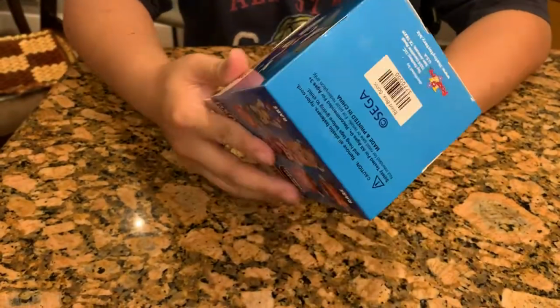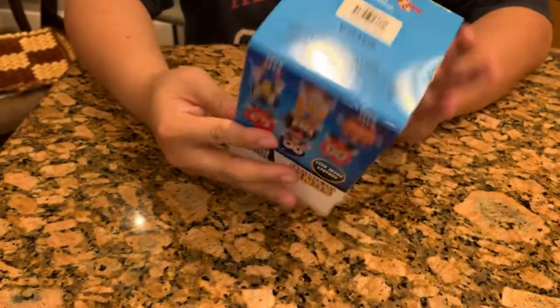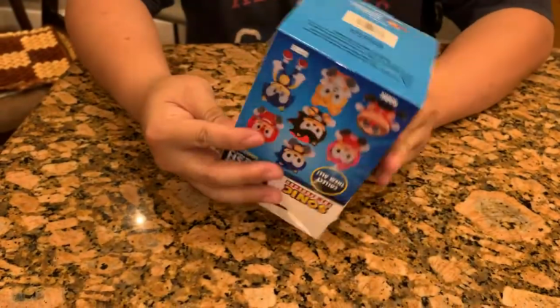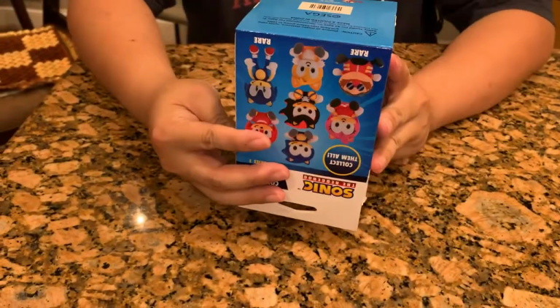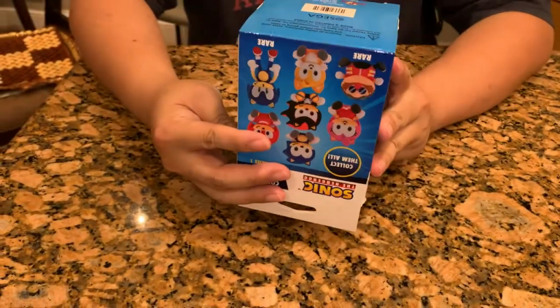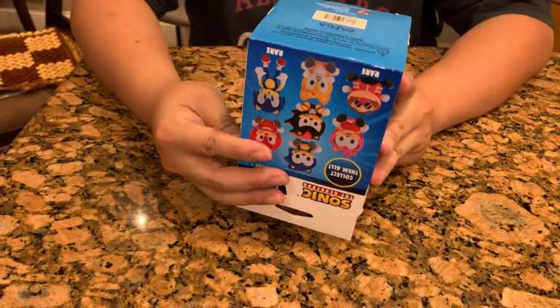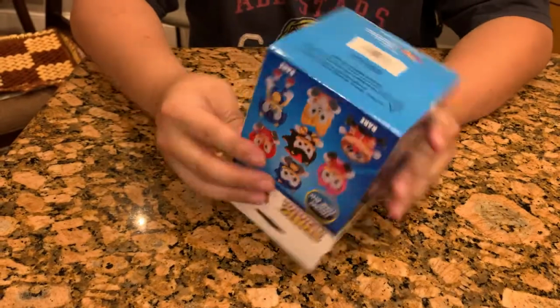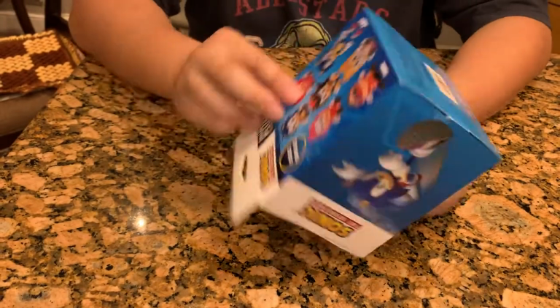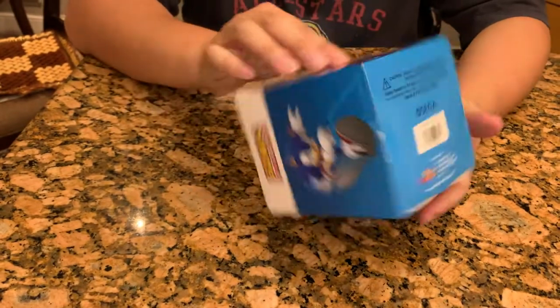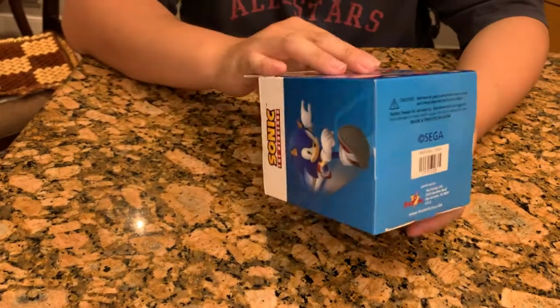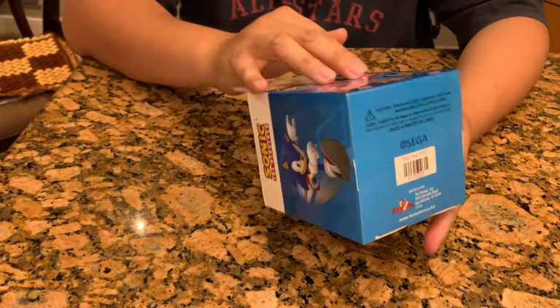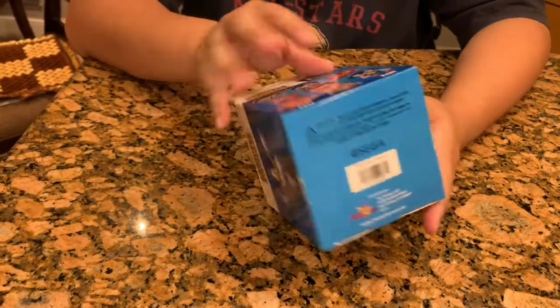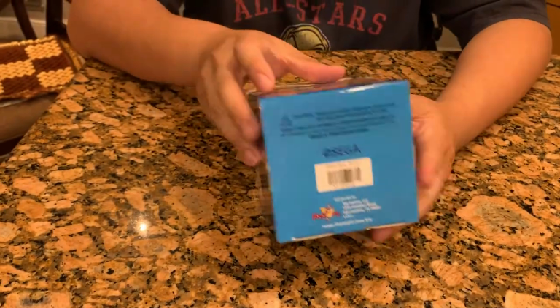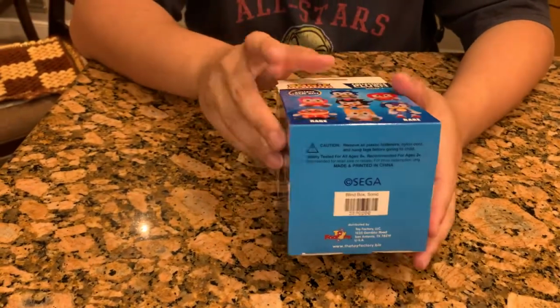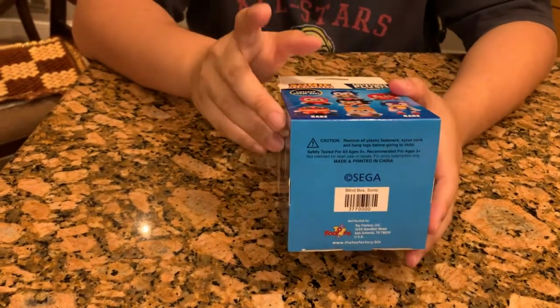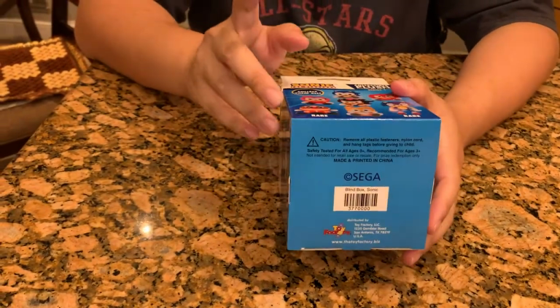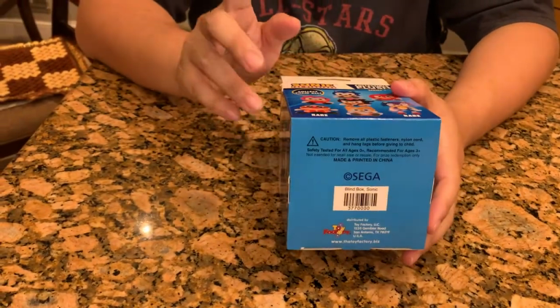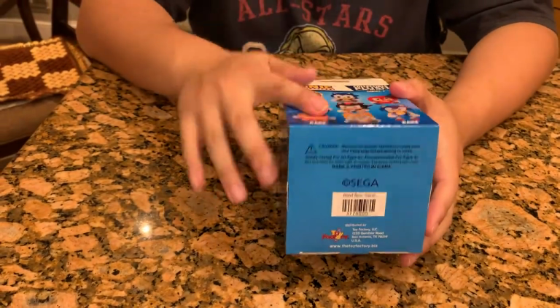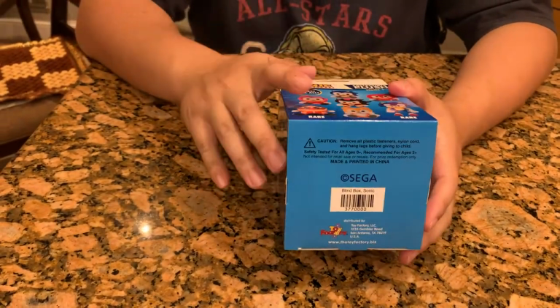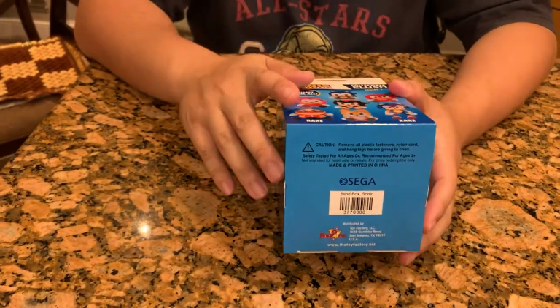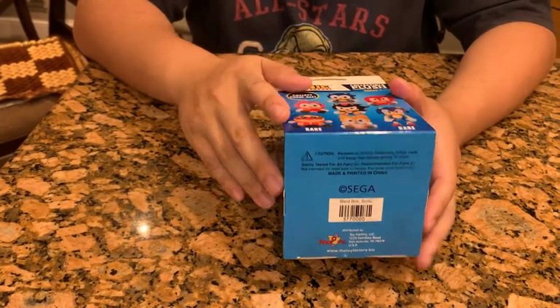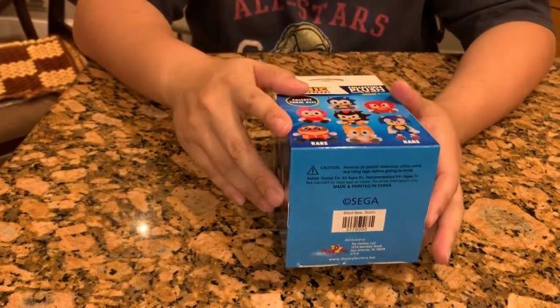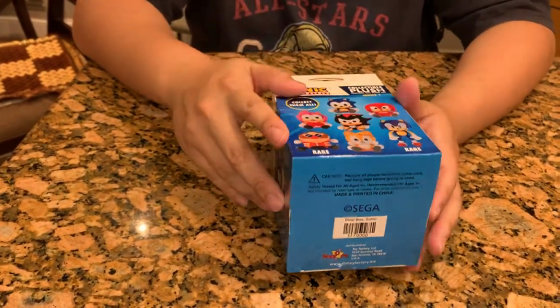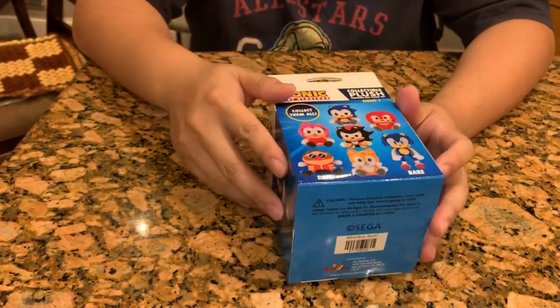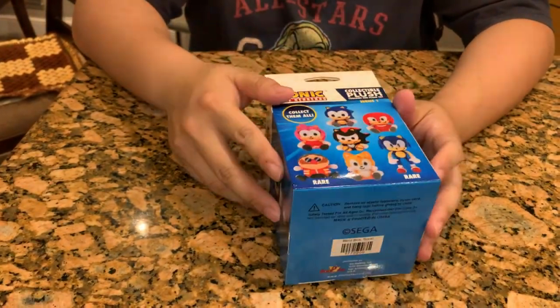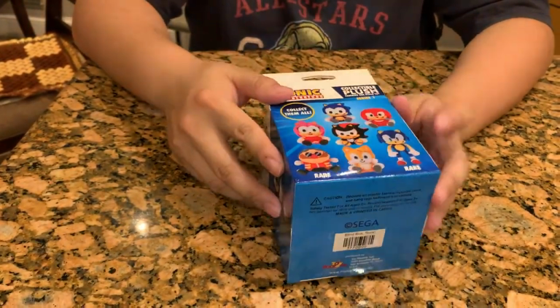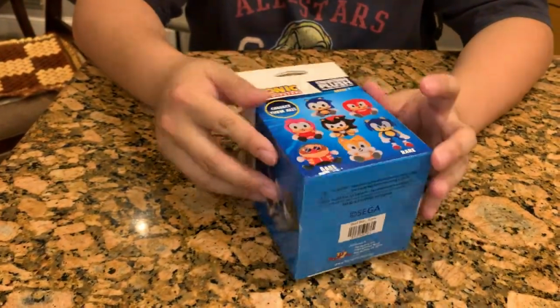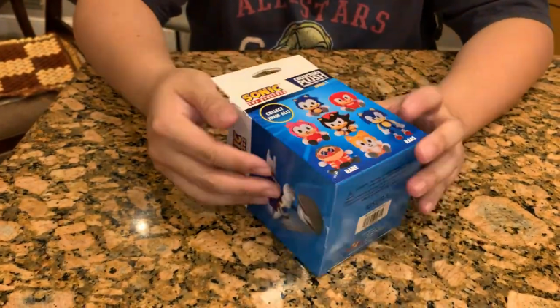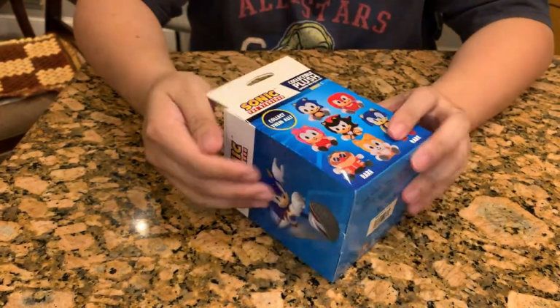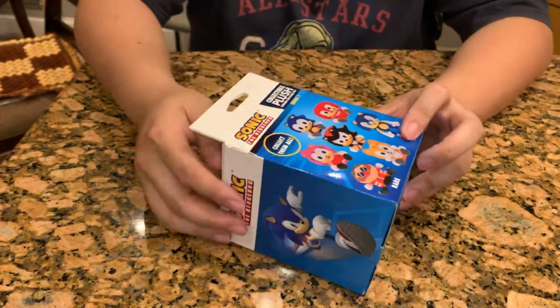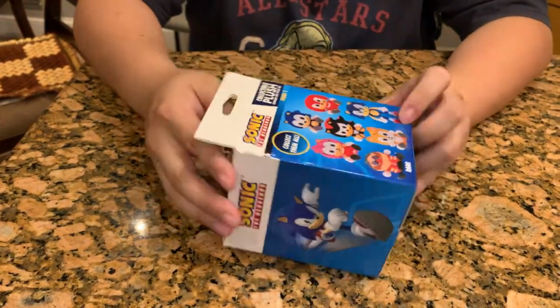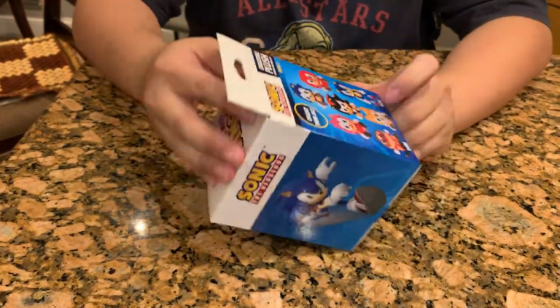Back bottom: Sega. Dr. Robotnik is the rare. And let's have at it.